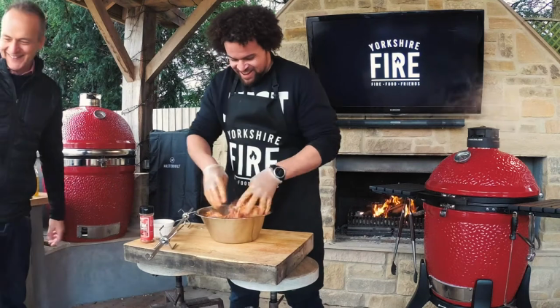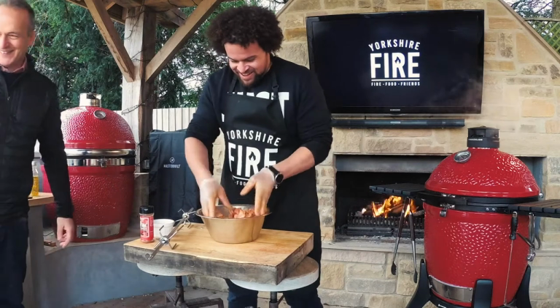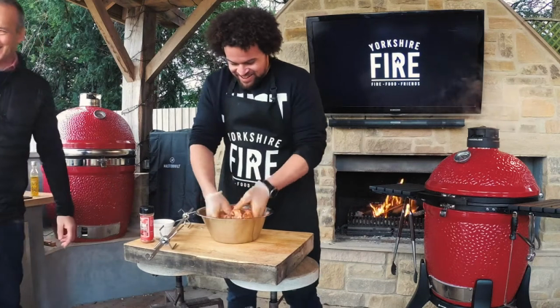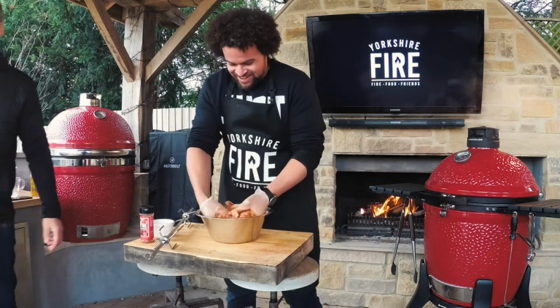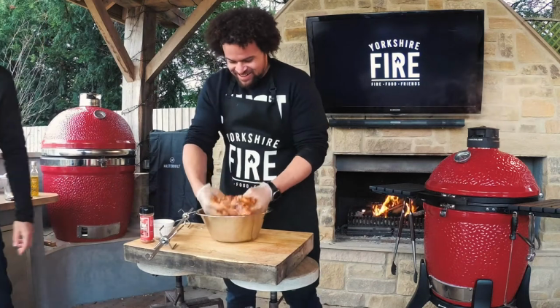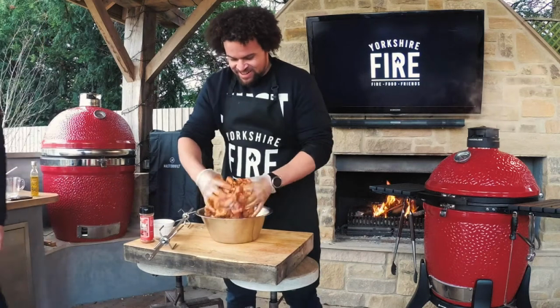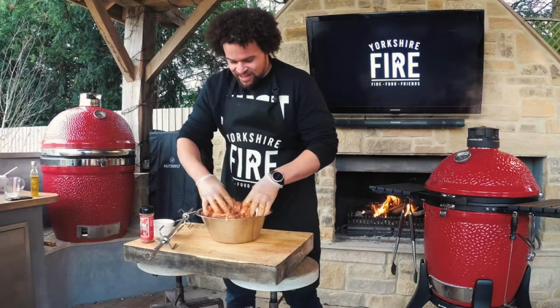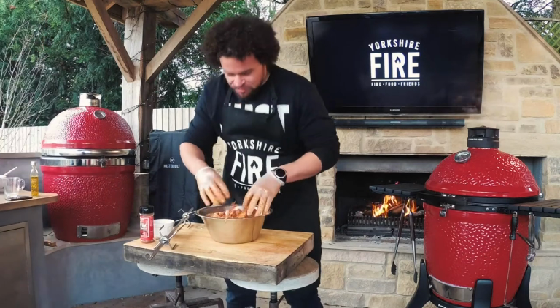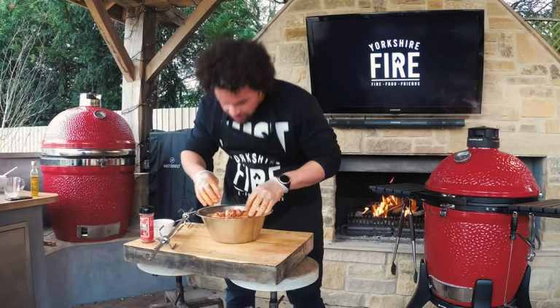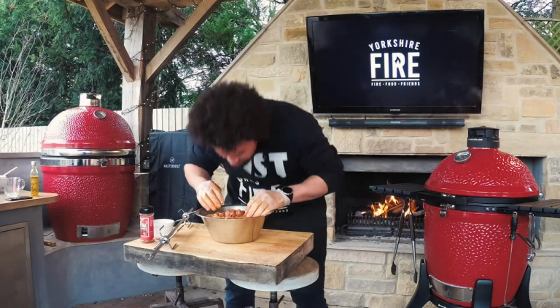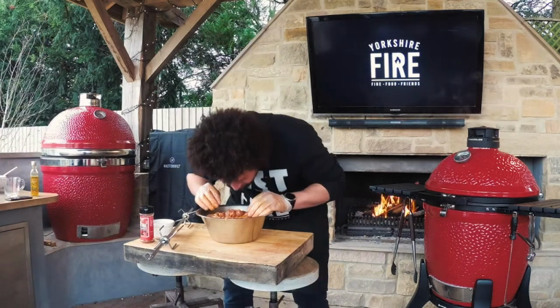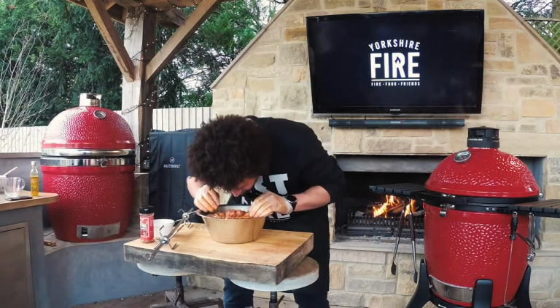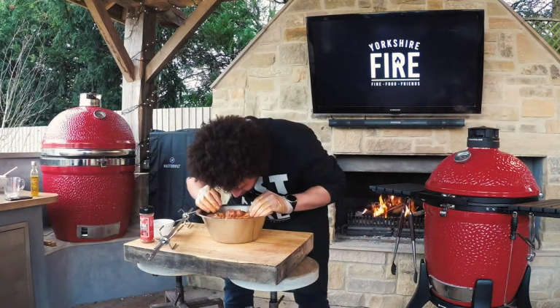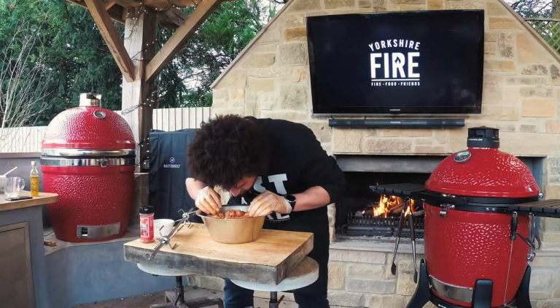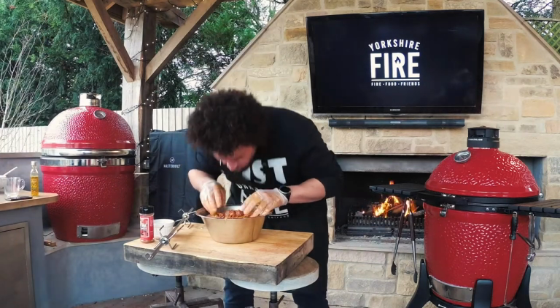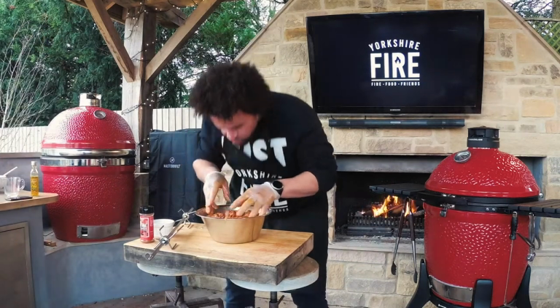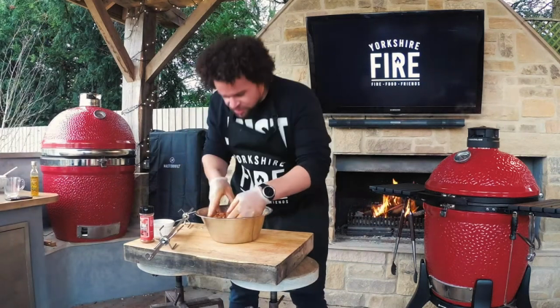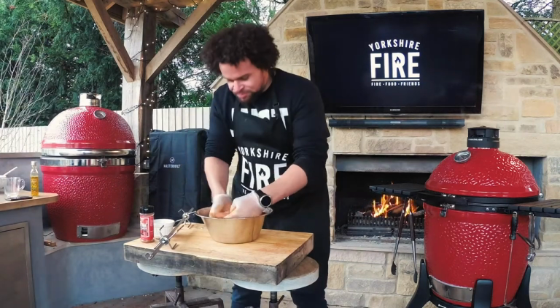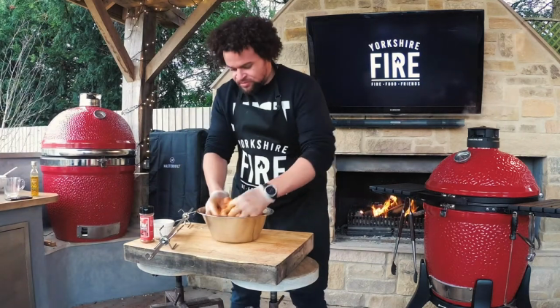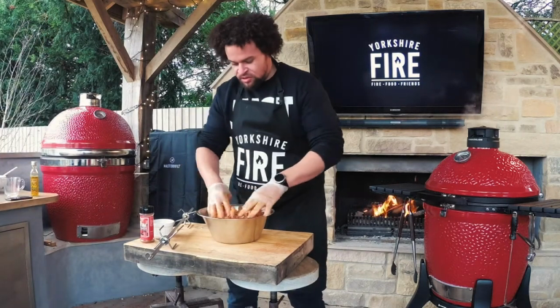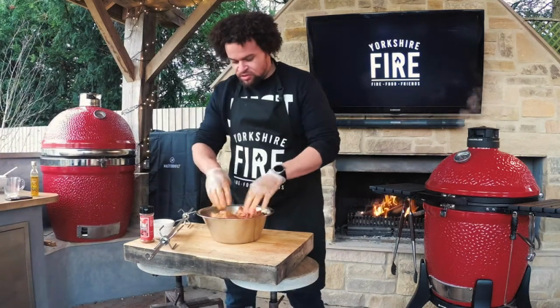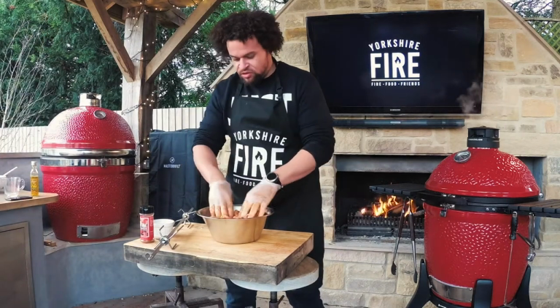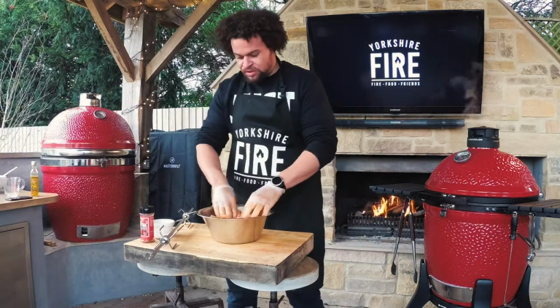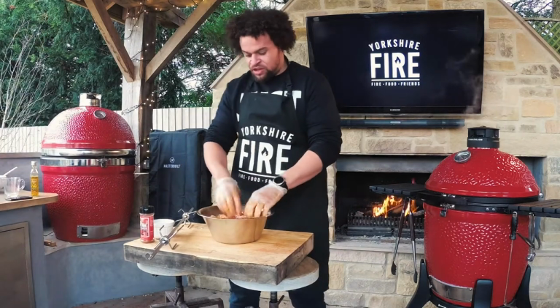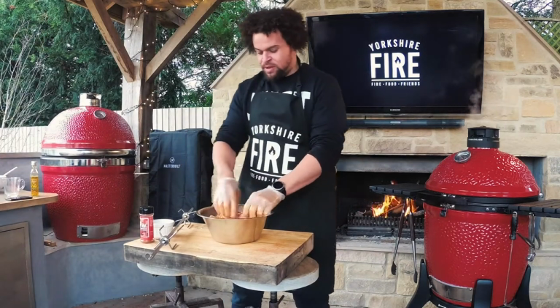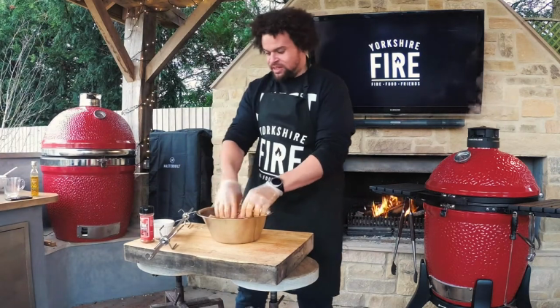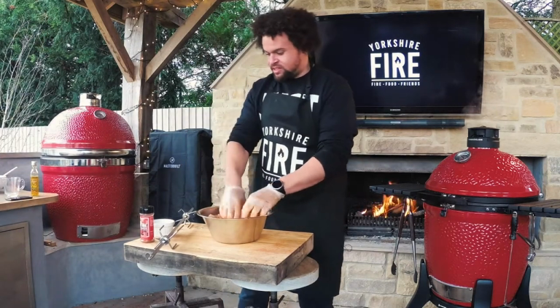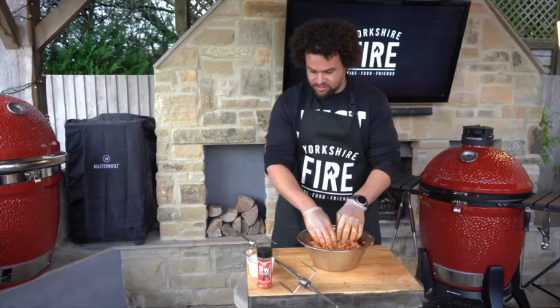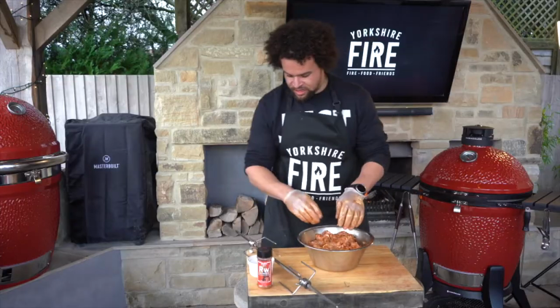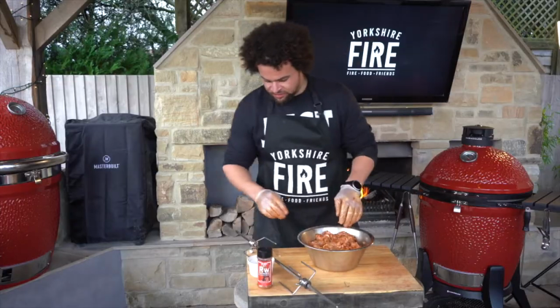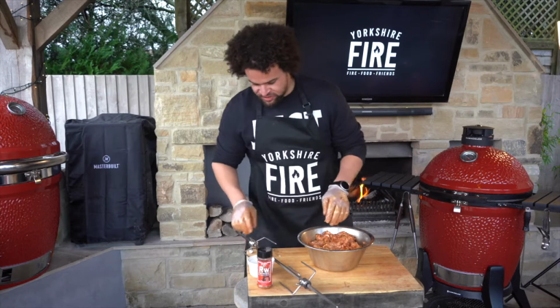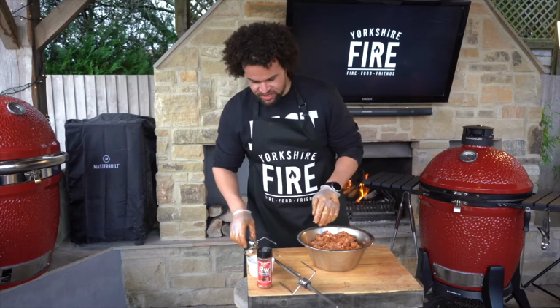That smells awesome. Took me two minutes as you've seen.